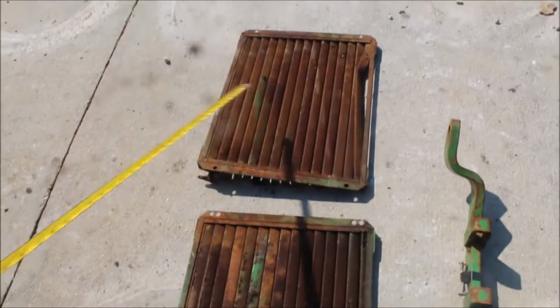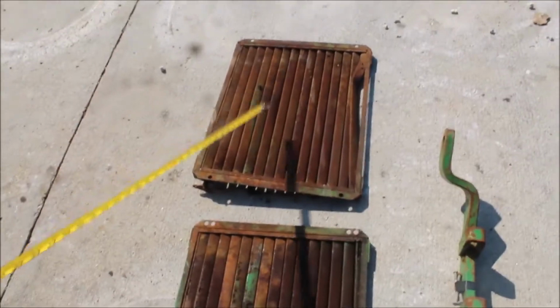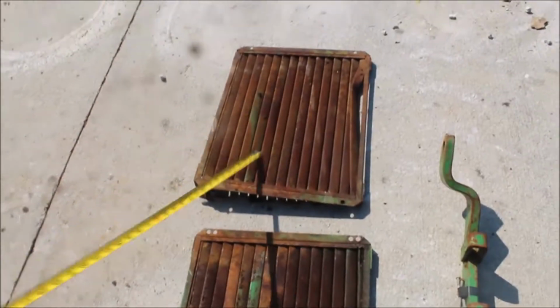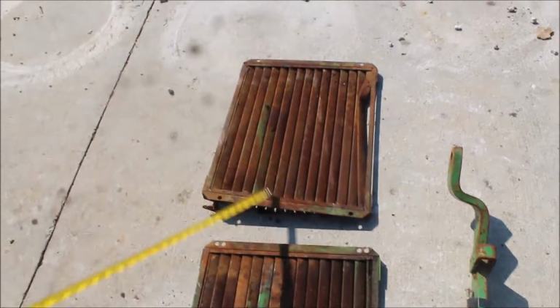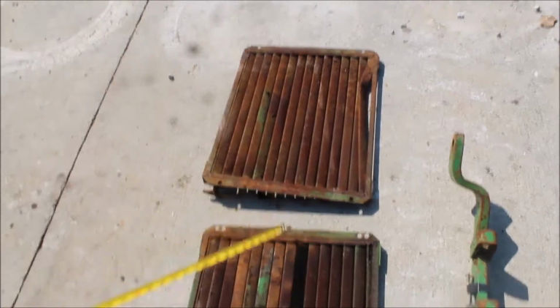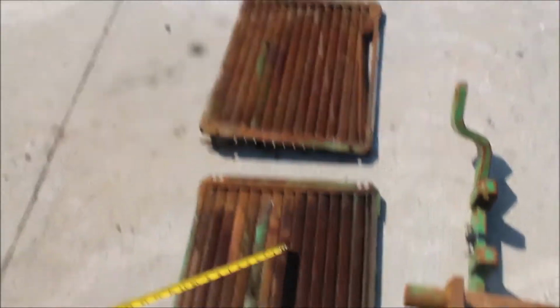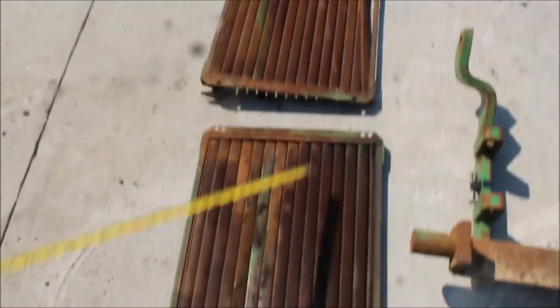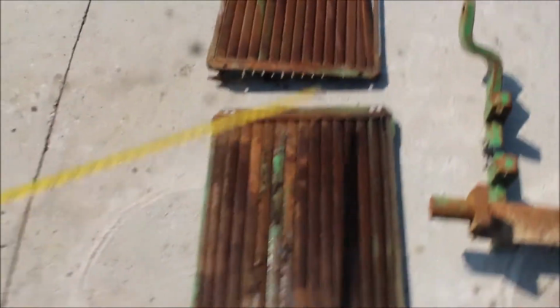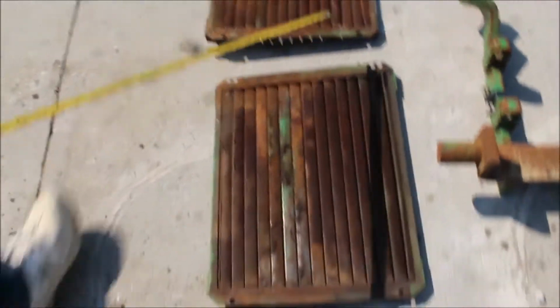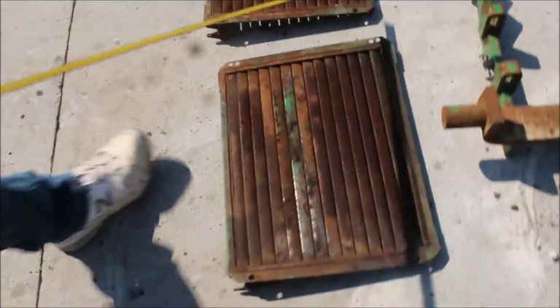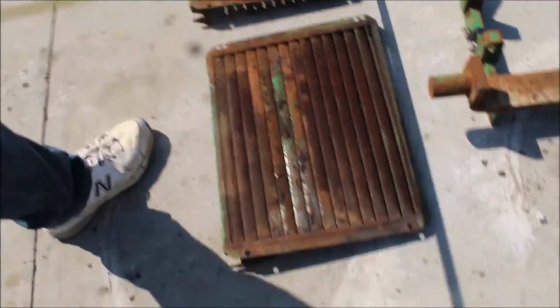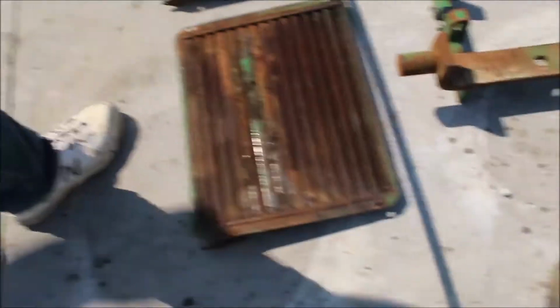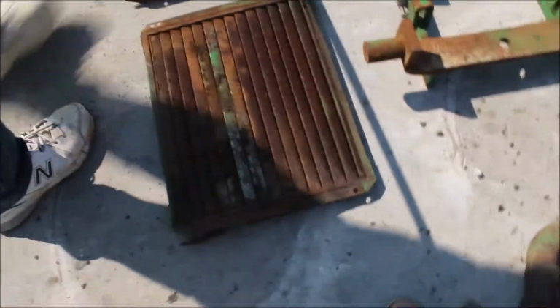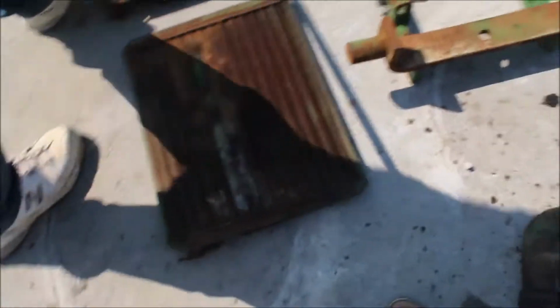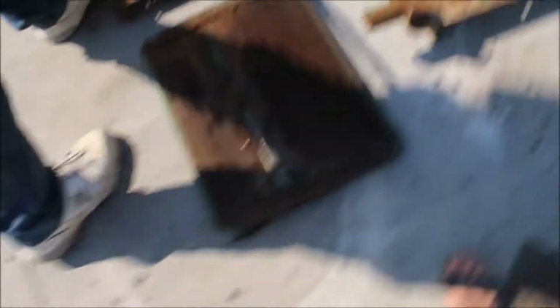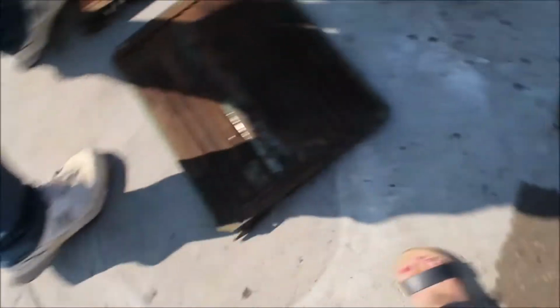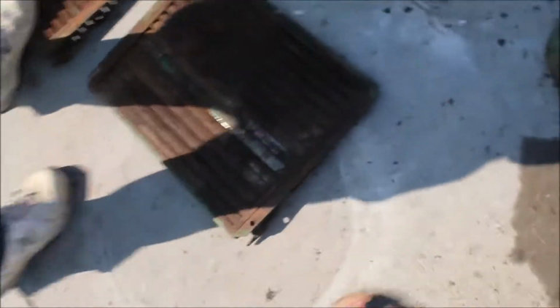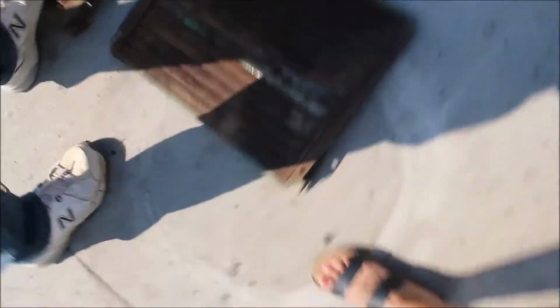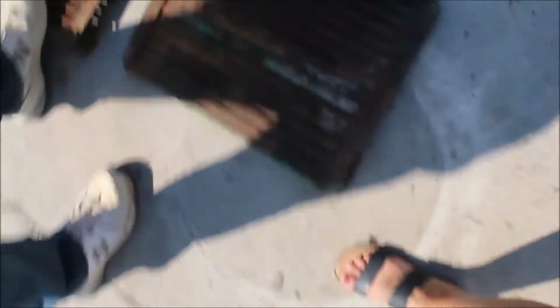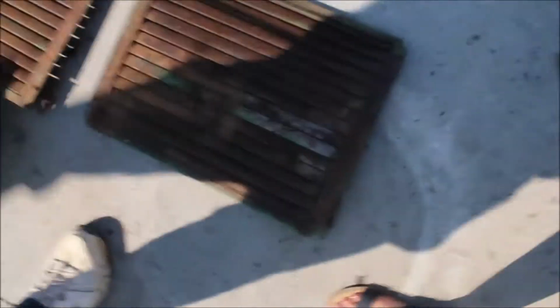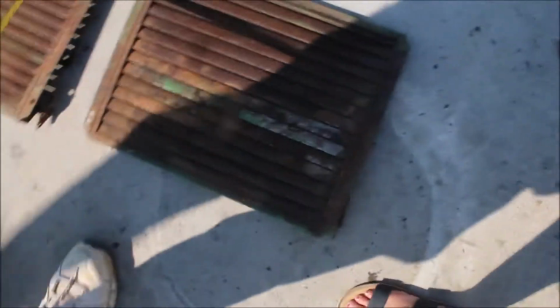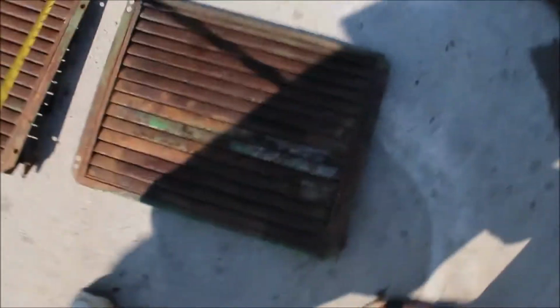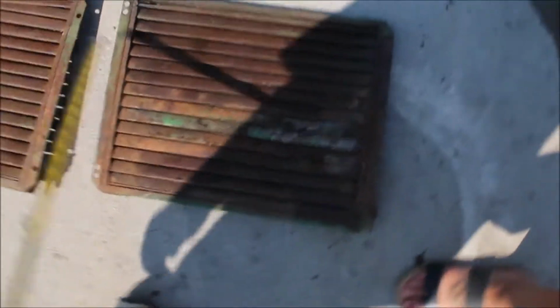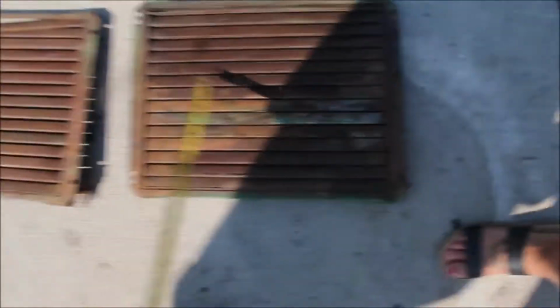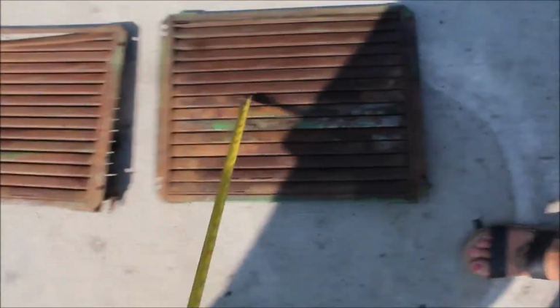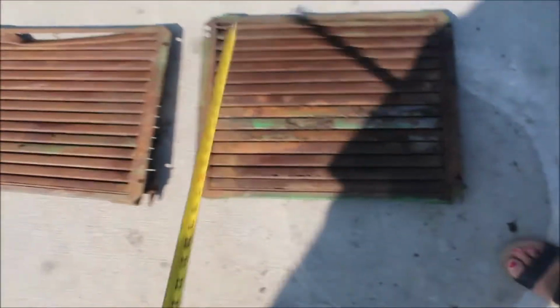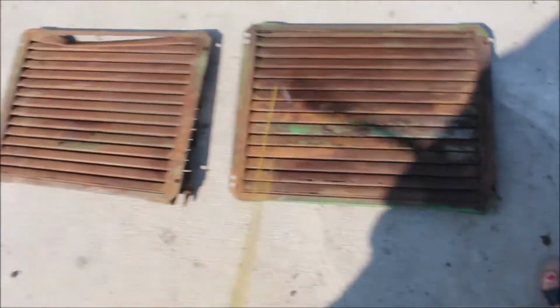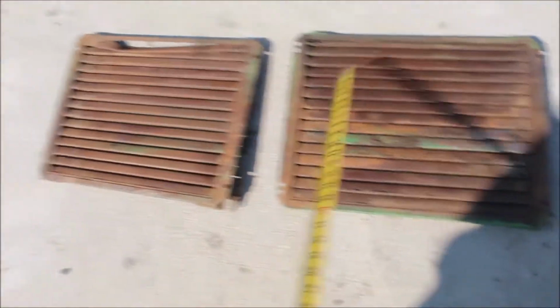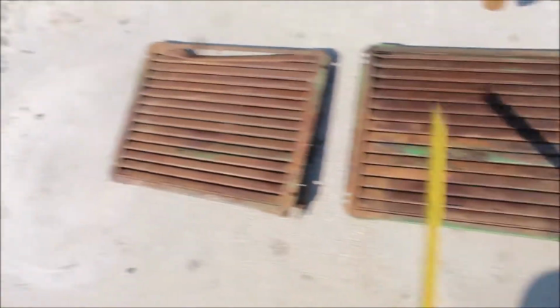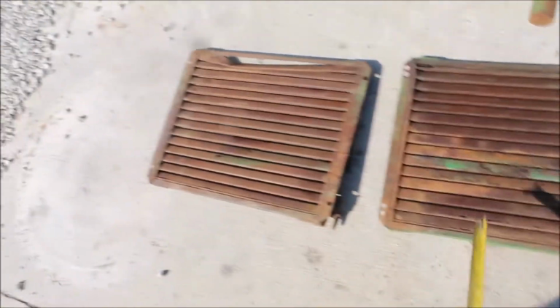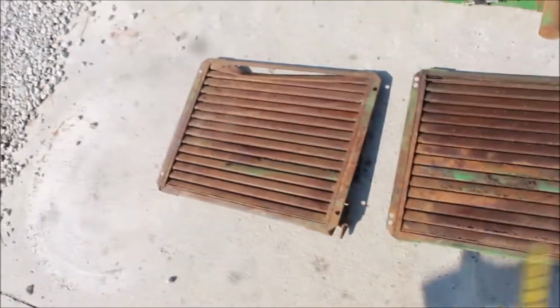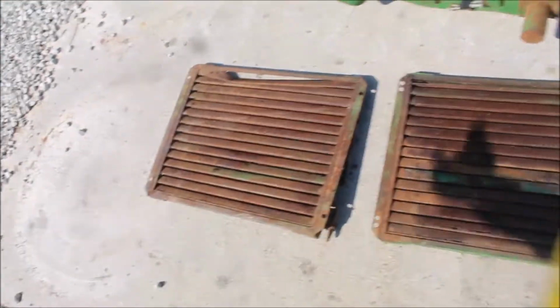Then you've got two shields — one has got some damage here. Get all of that.